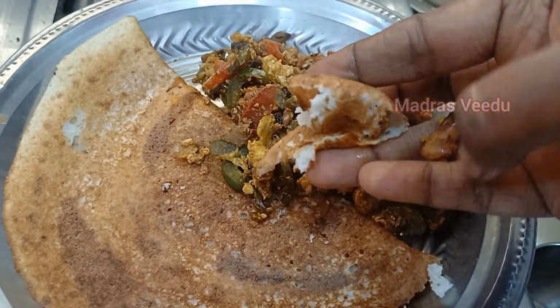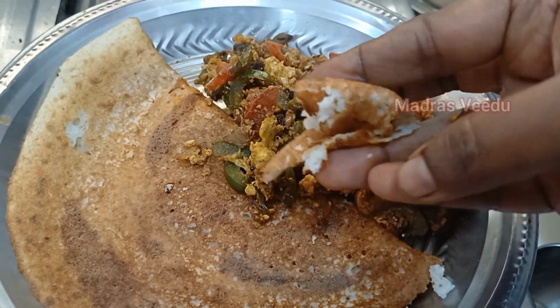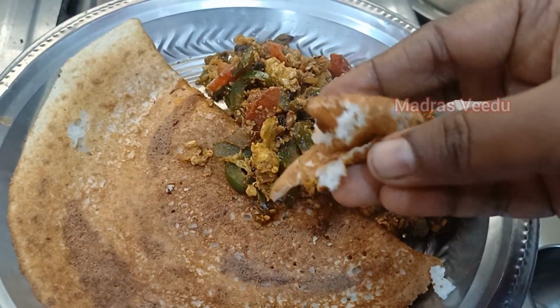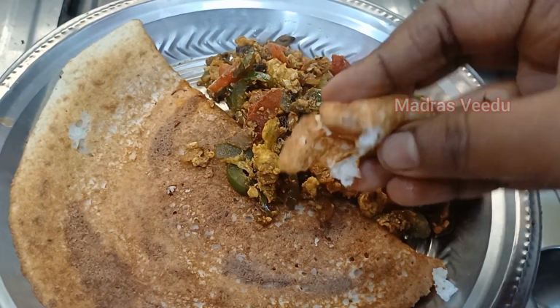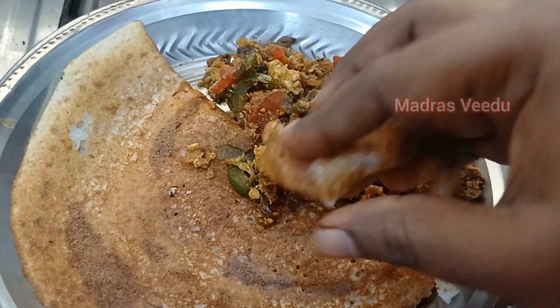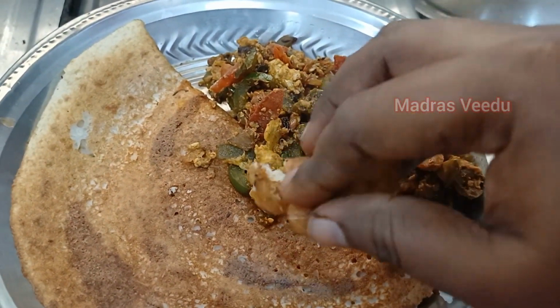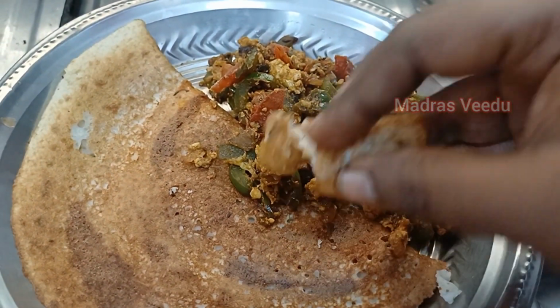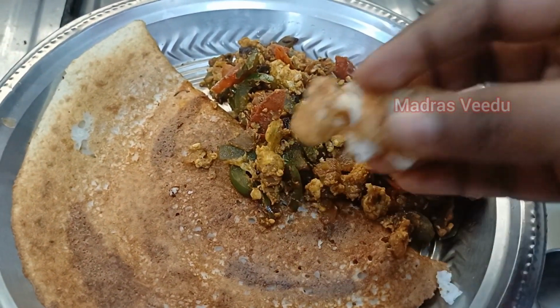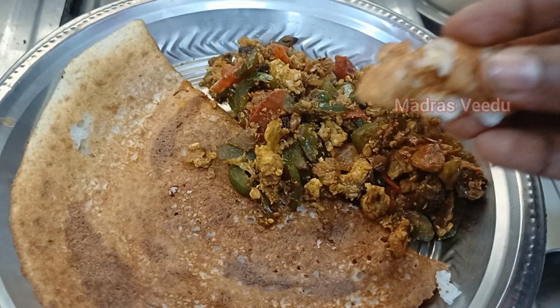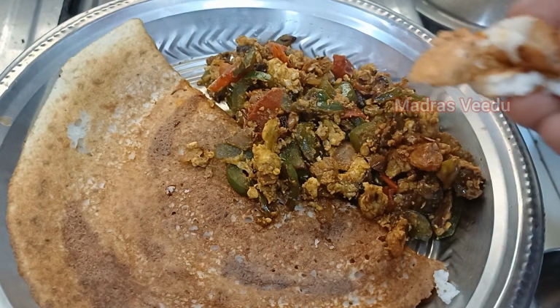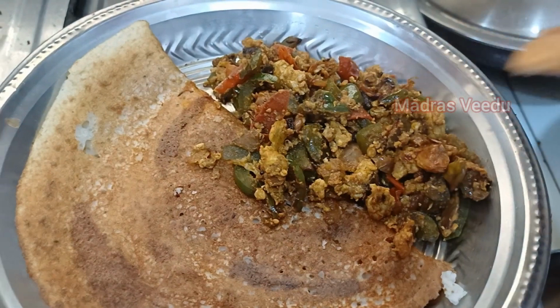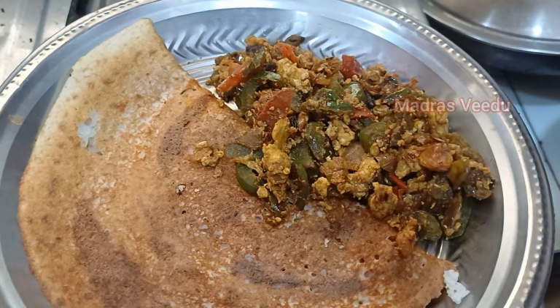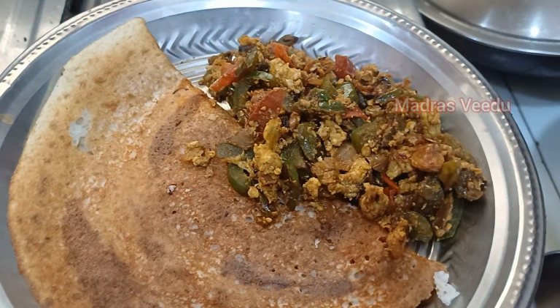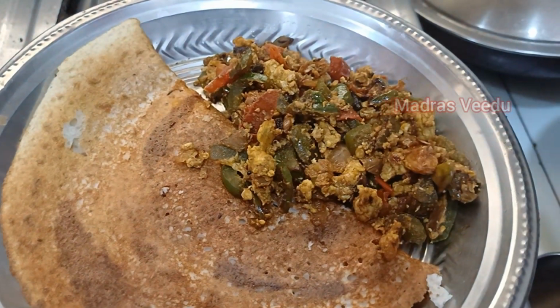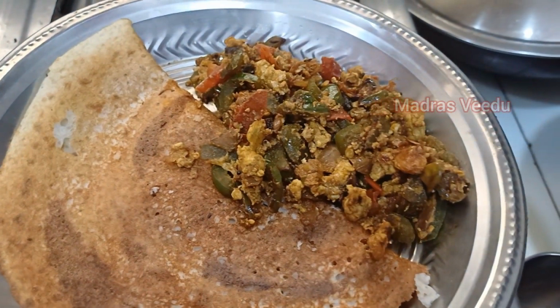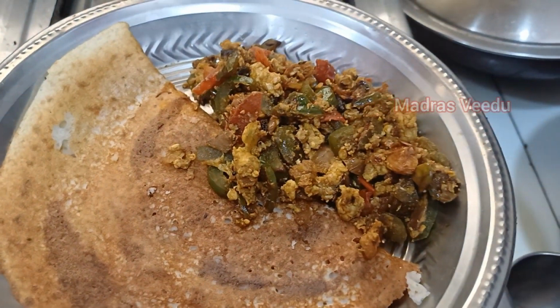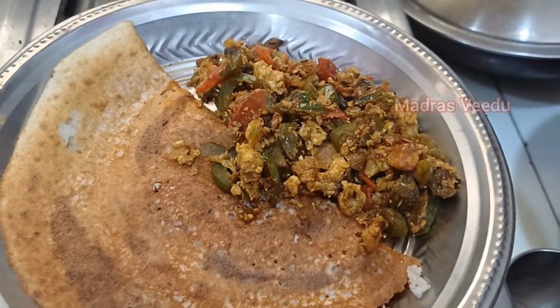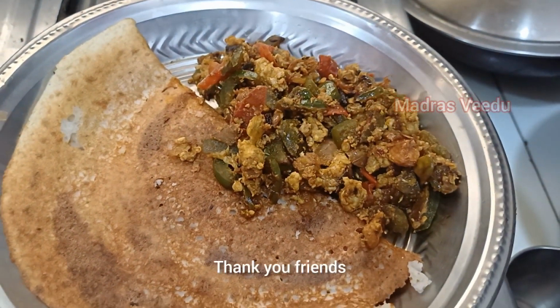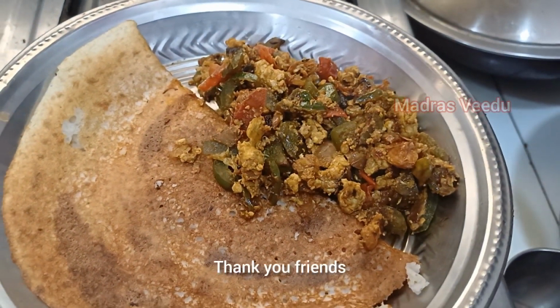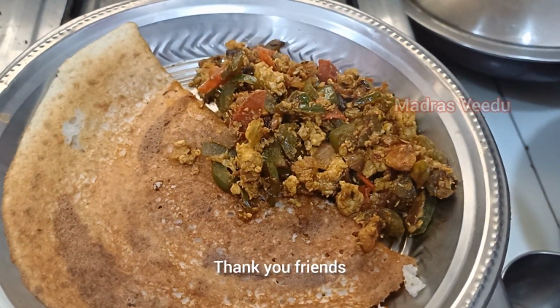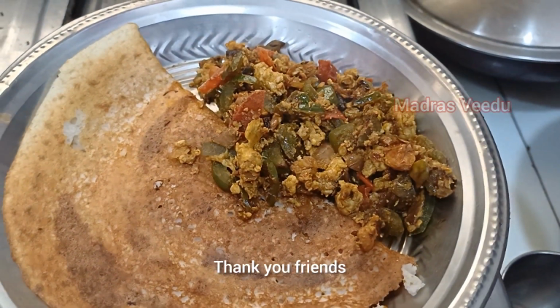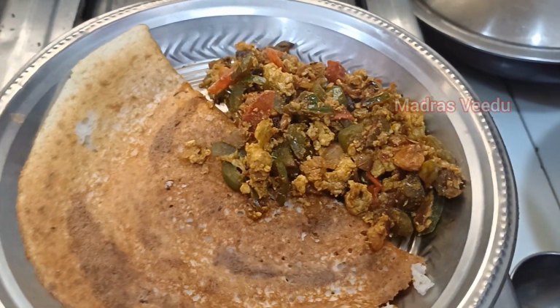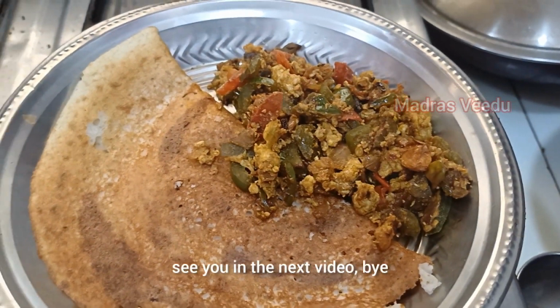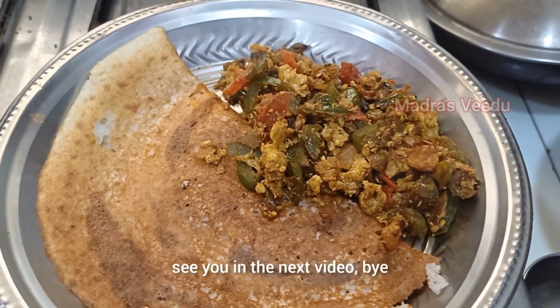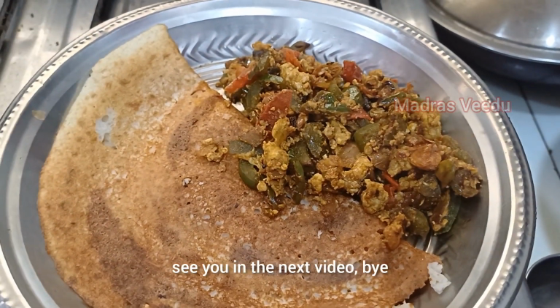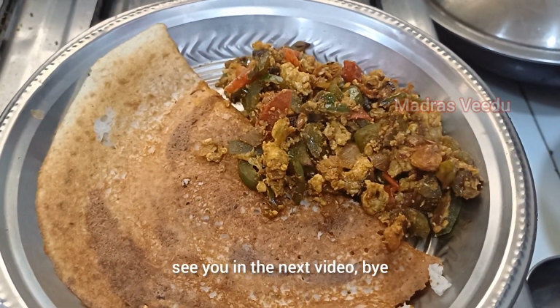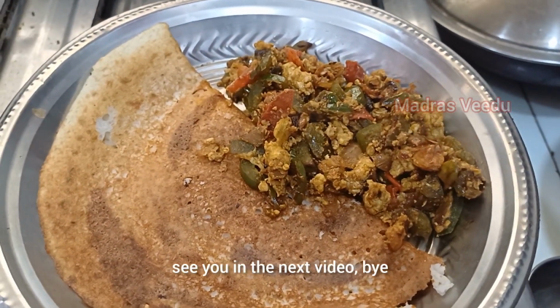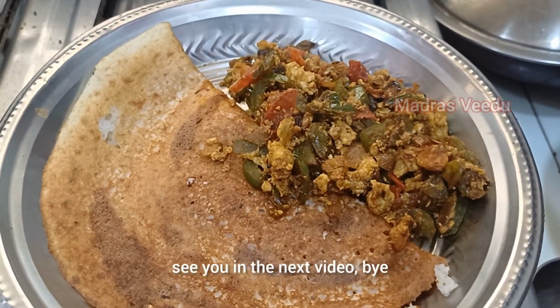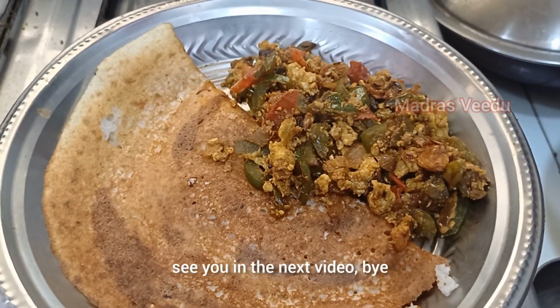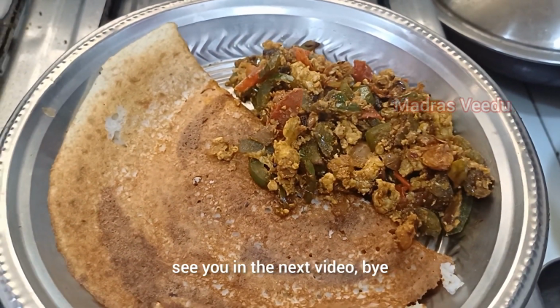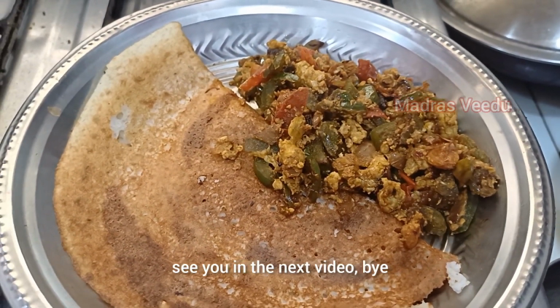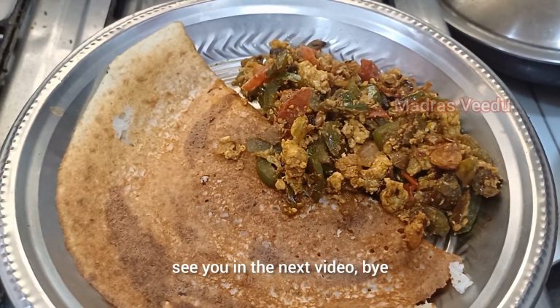This is your breakfast. Thank you friends, see our next video. Bye!